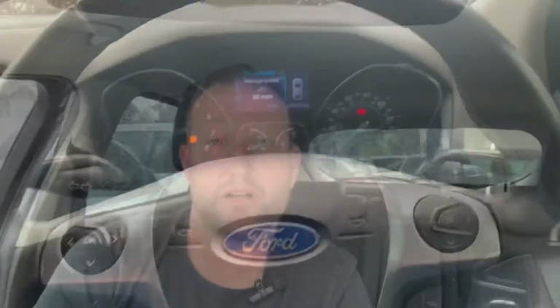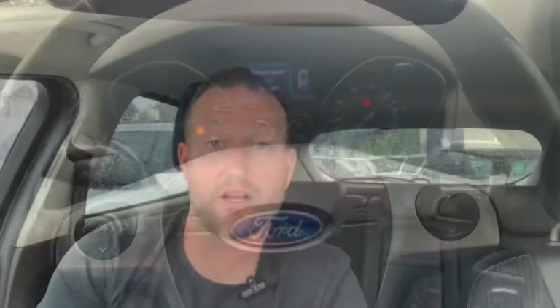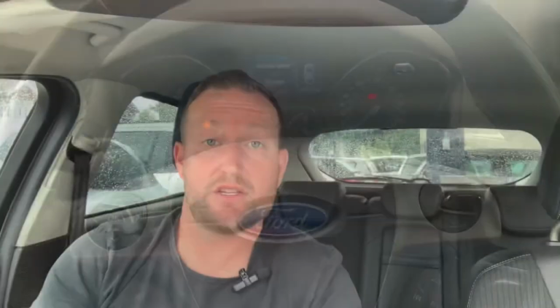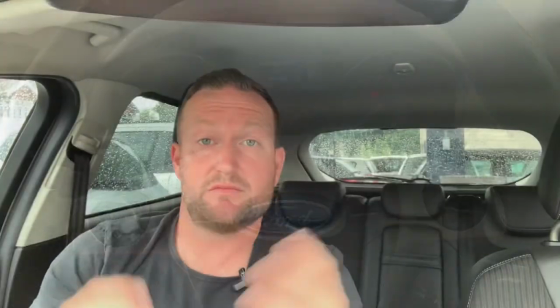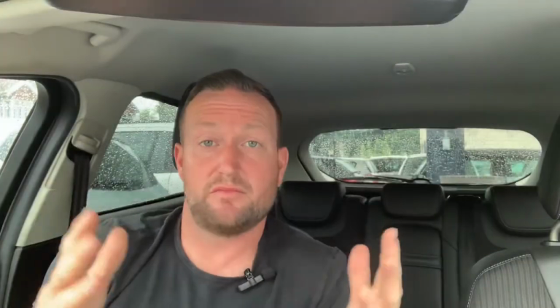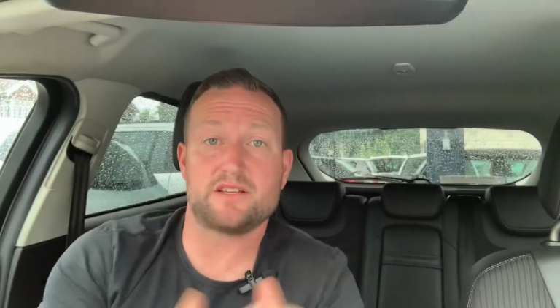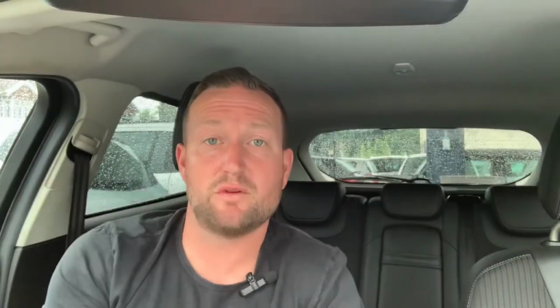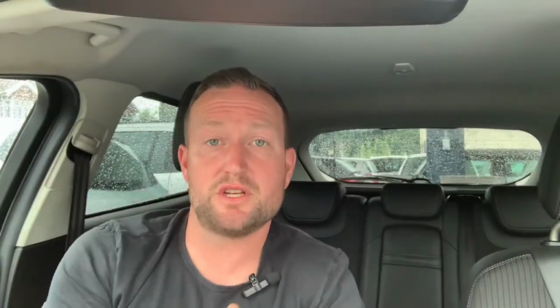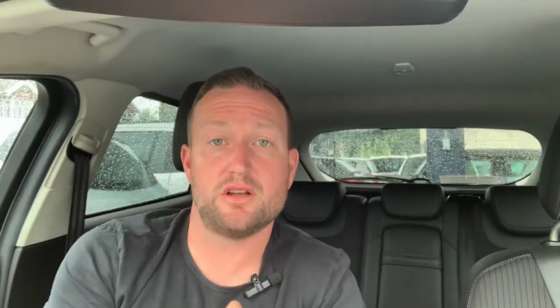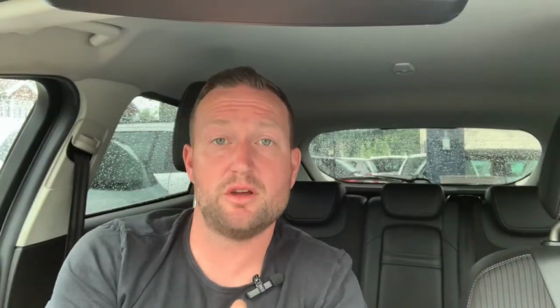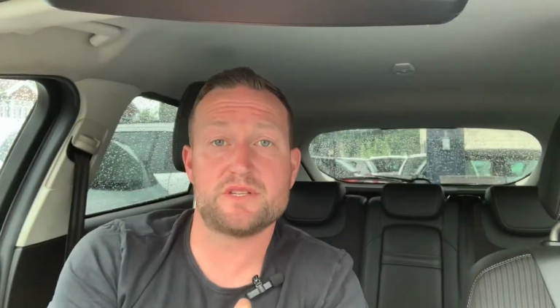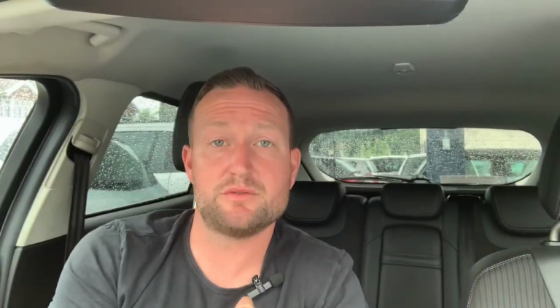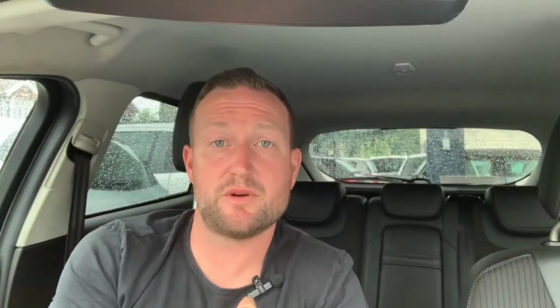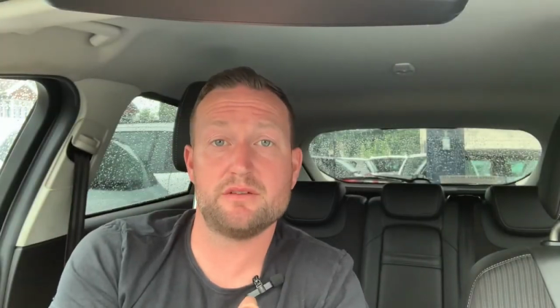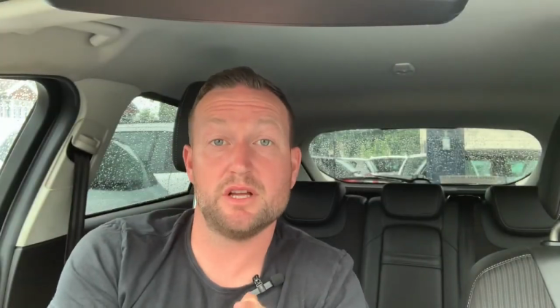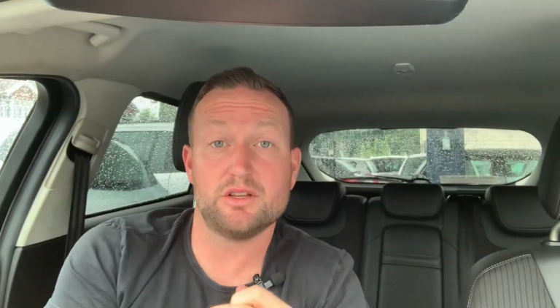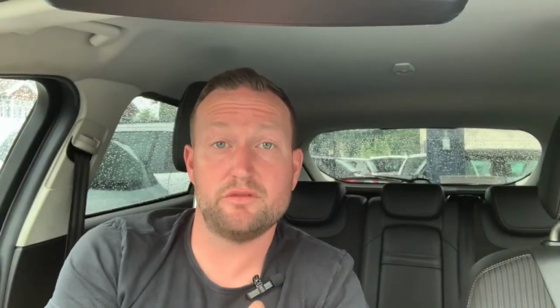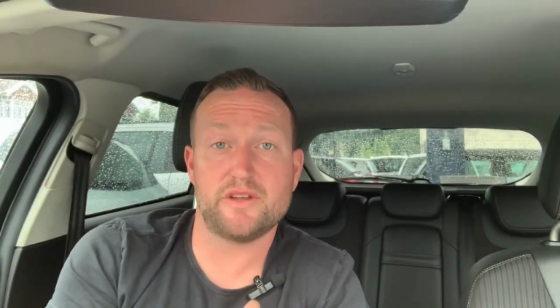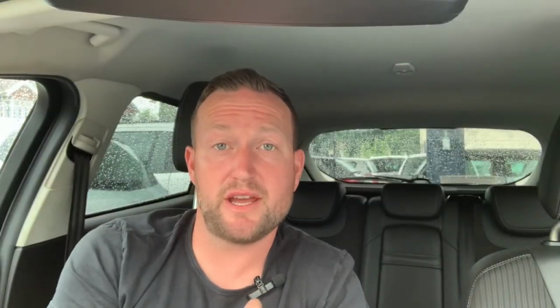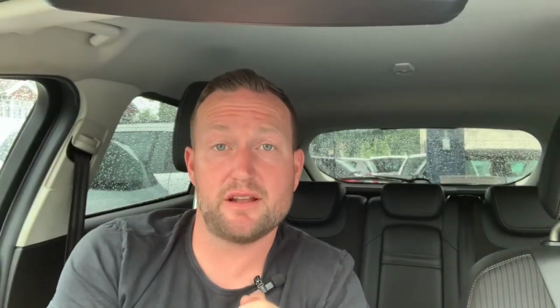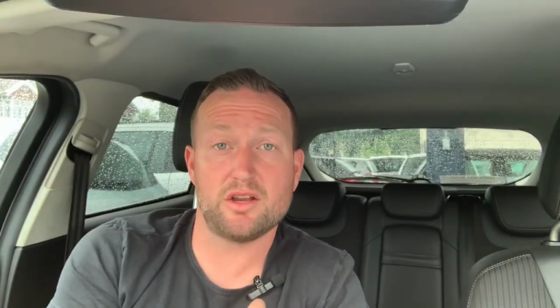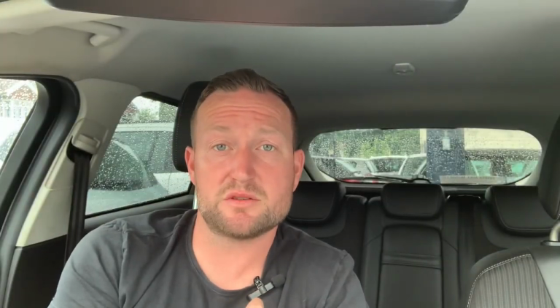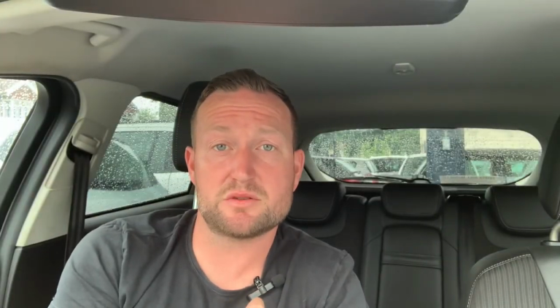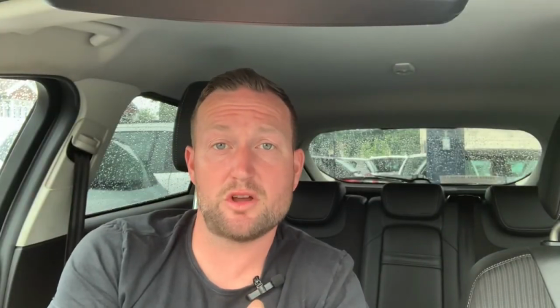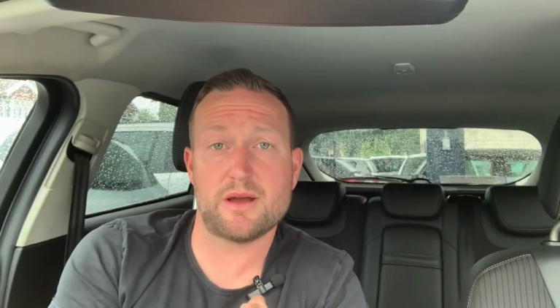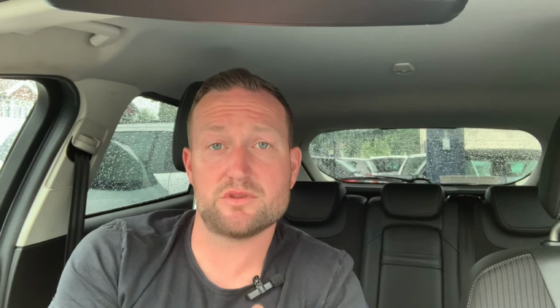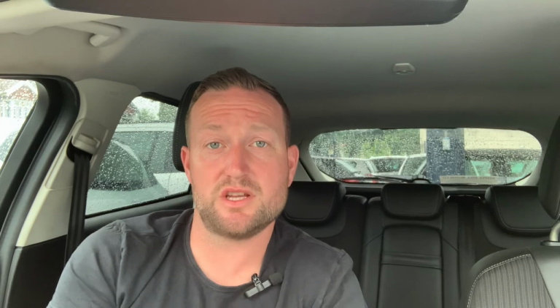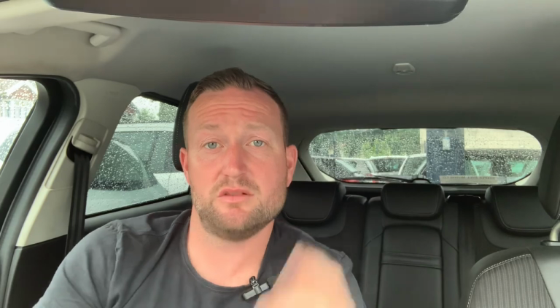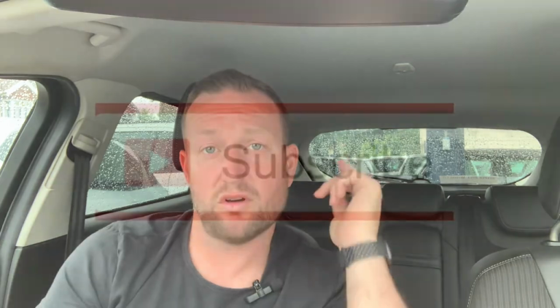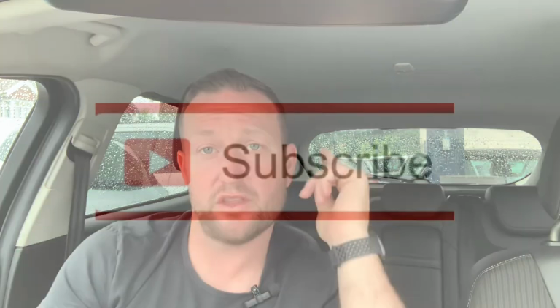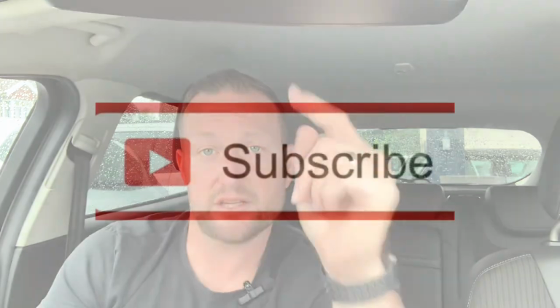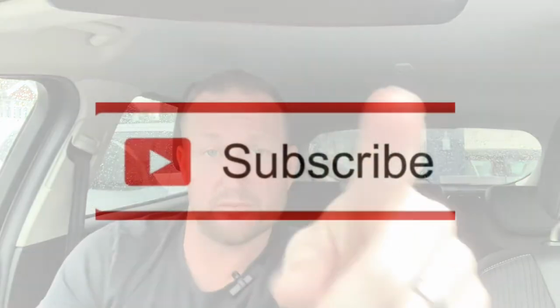Thanks for watching — I hope this helped you out. Don't forget to like and subscribe, and we'll see you on the next one.